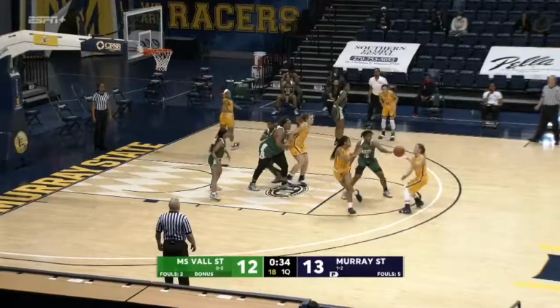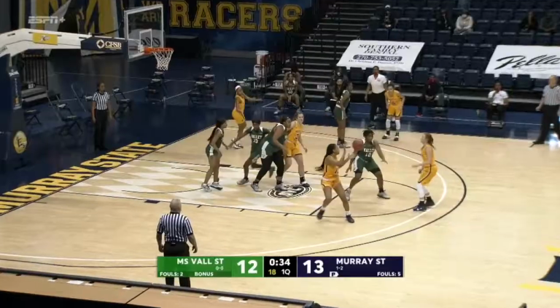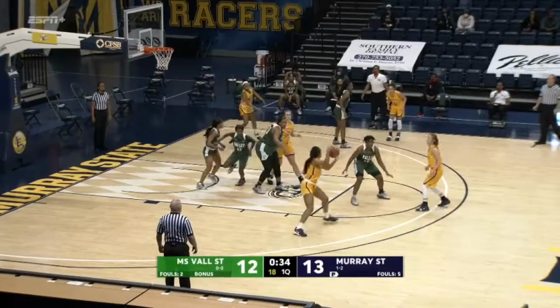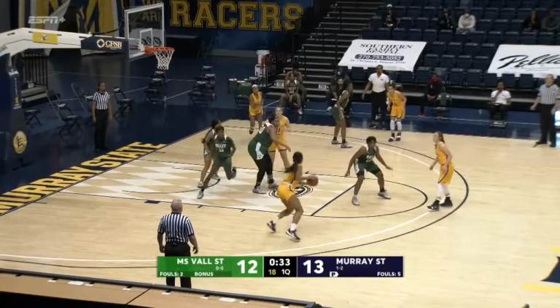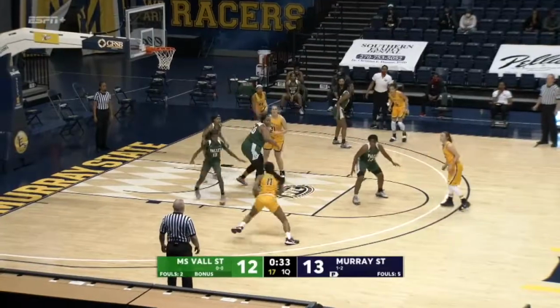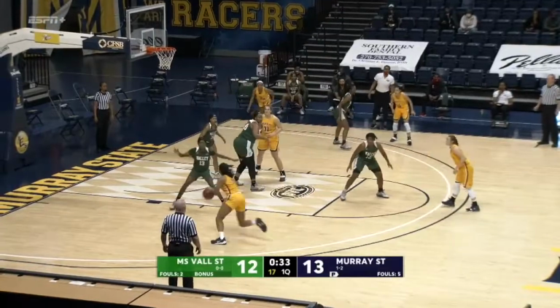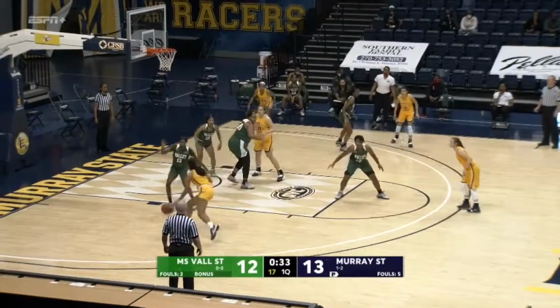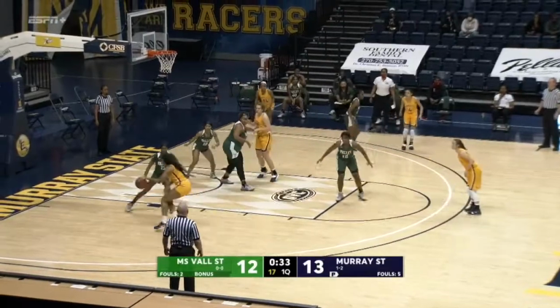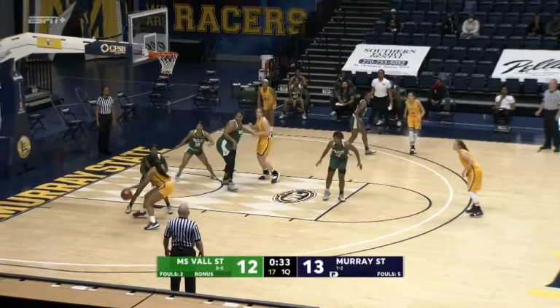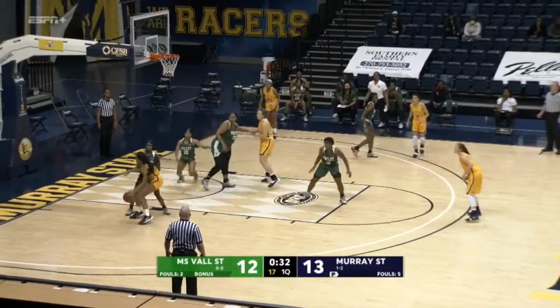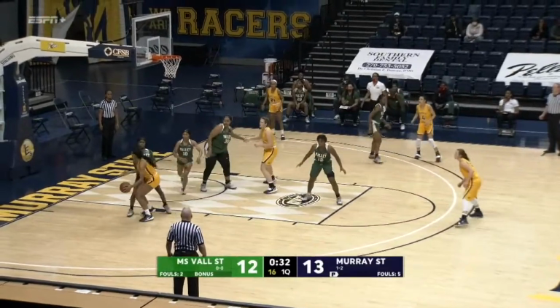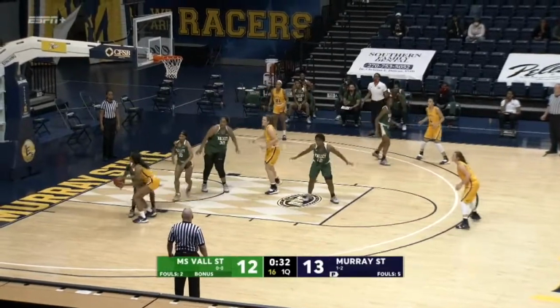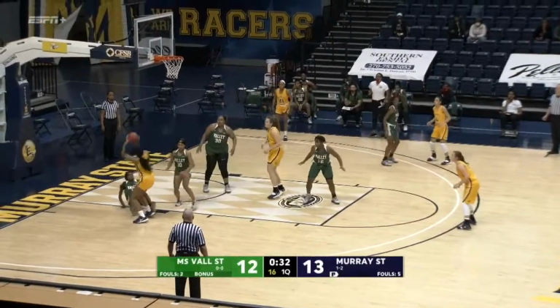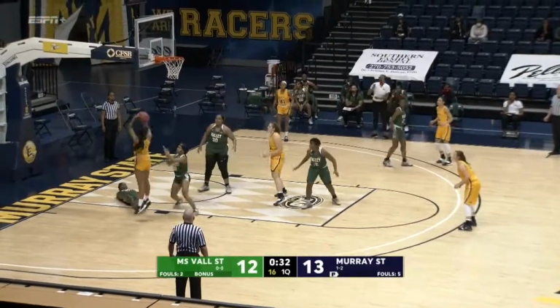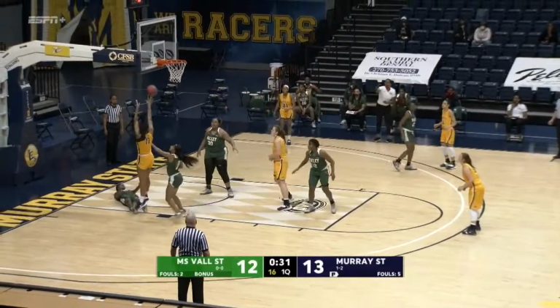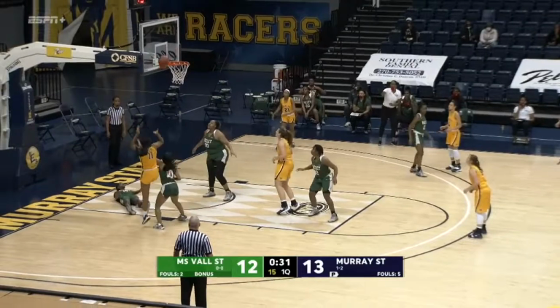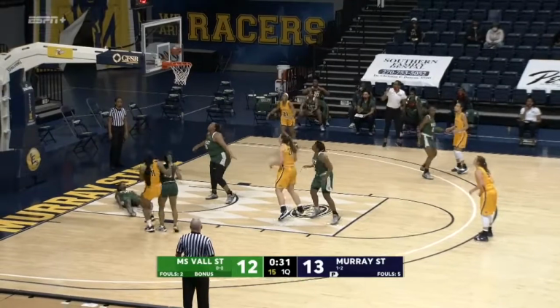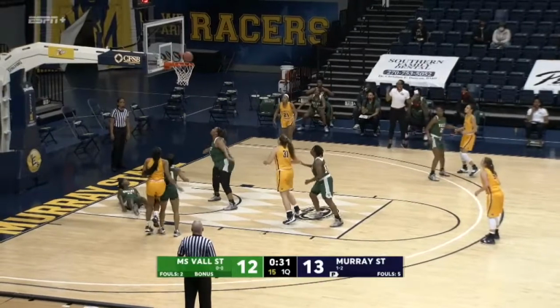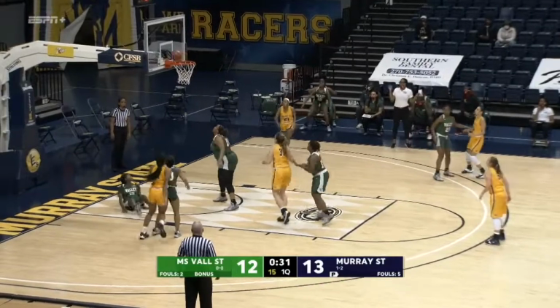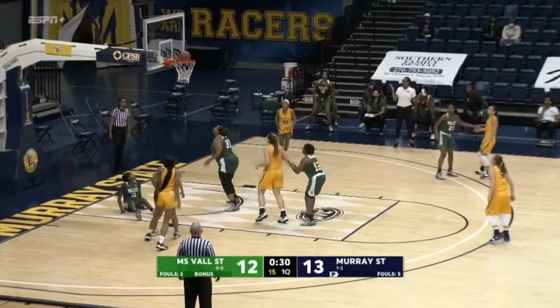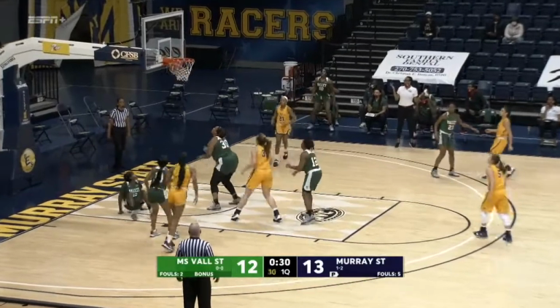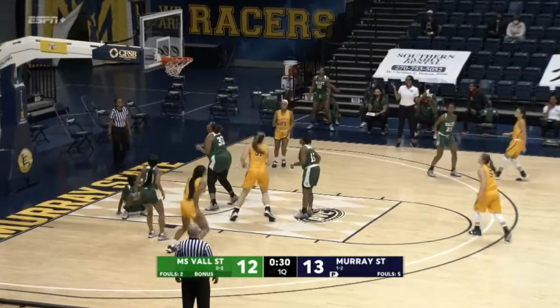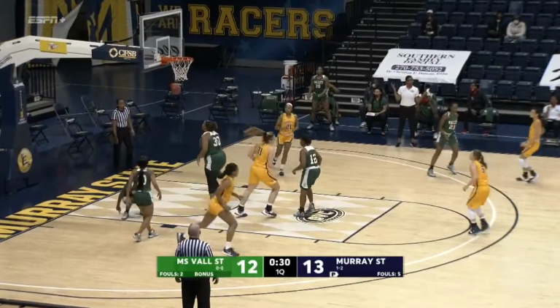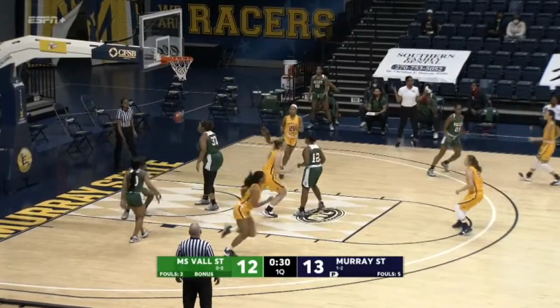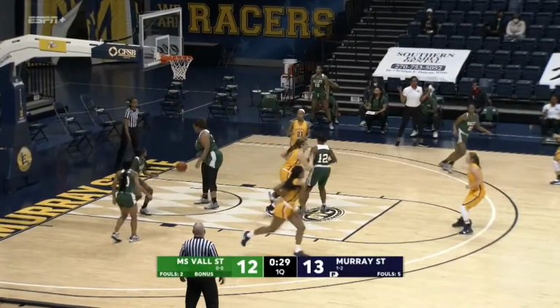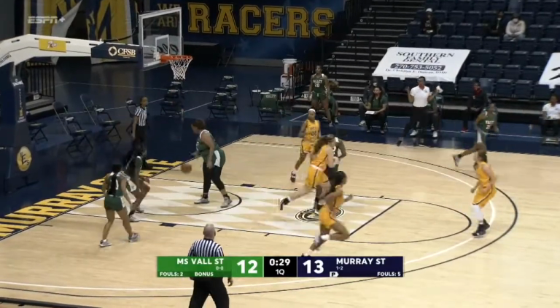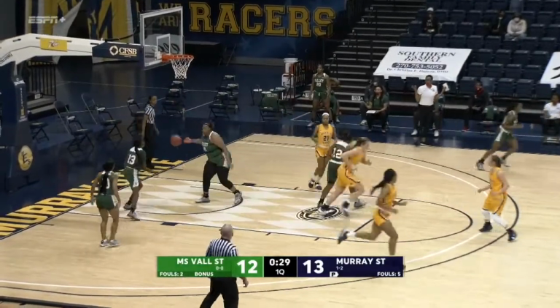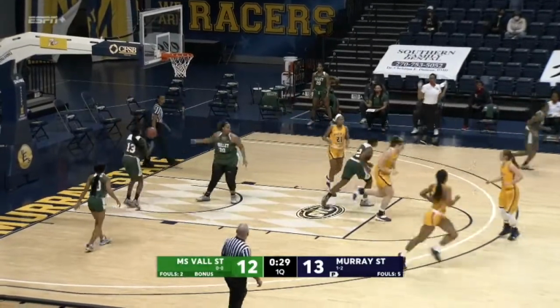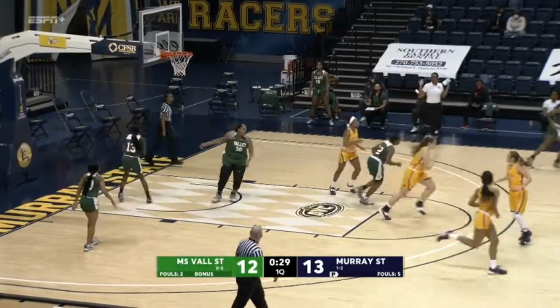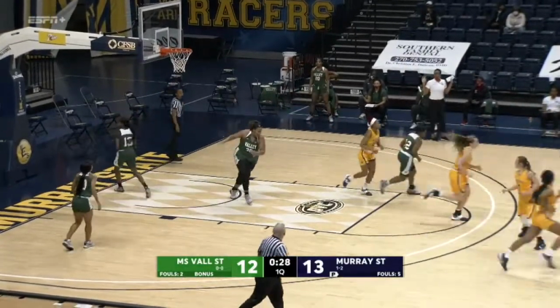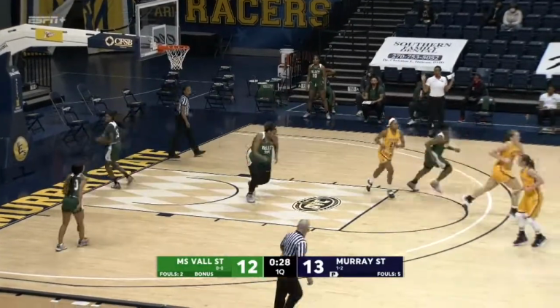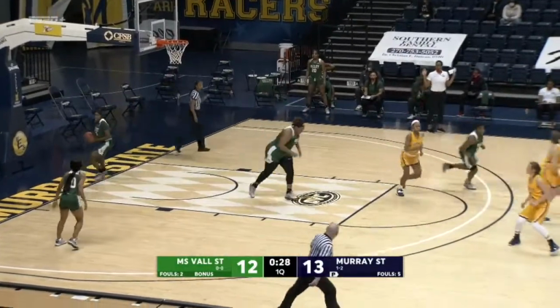You can catch tonight's action in high def with ESPN Plus. If you've been on that borderline thinking about attending most games, this is the night.